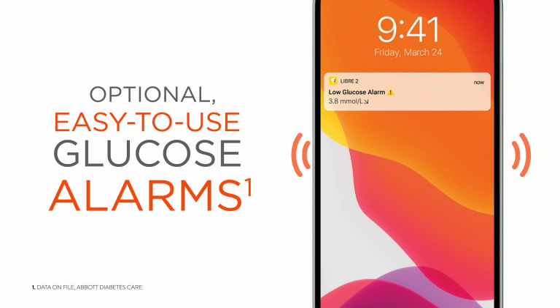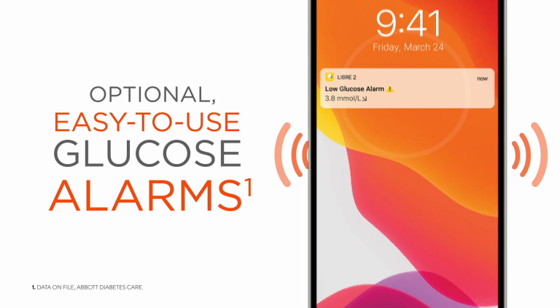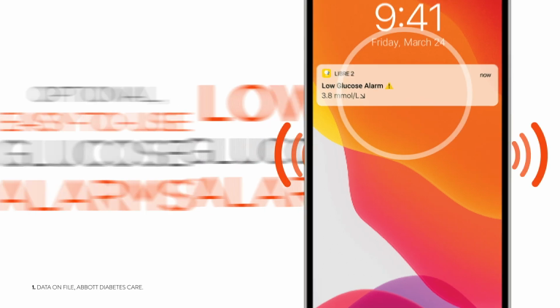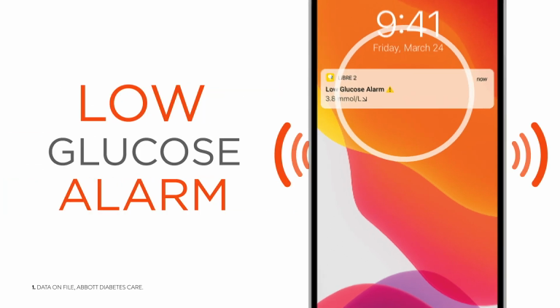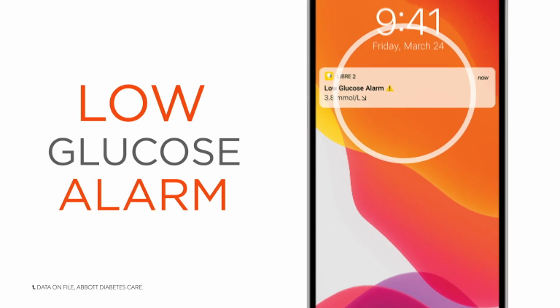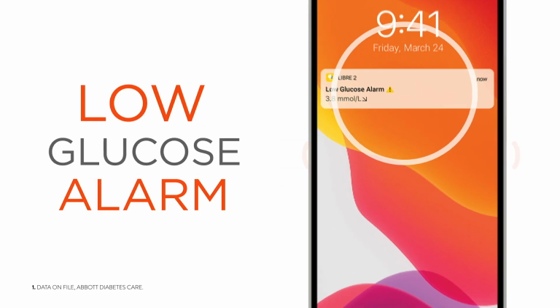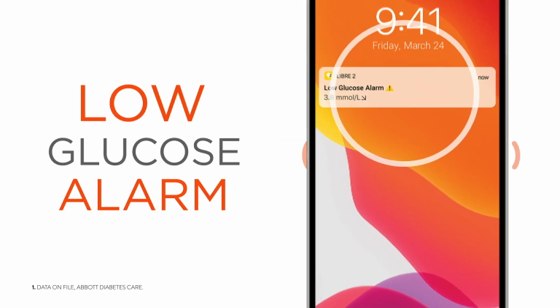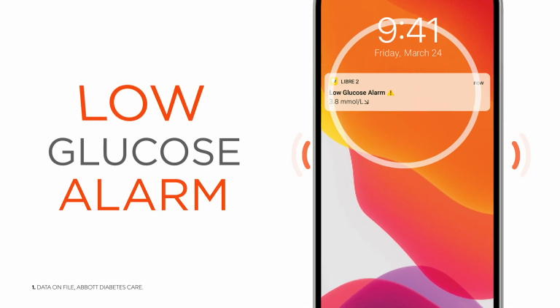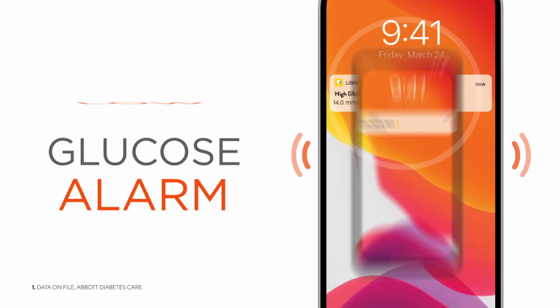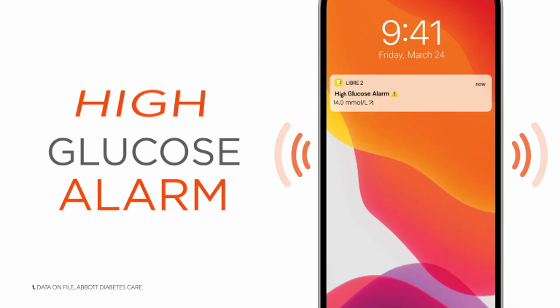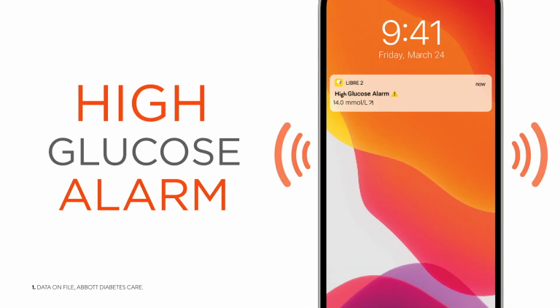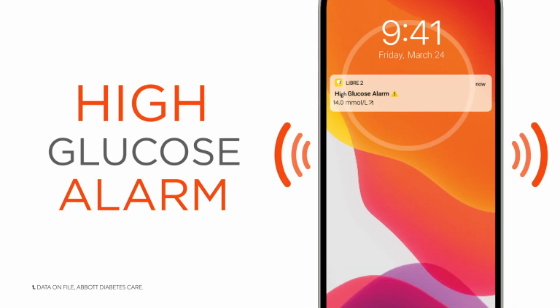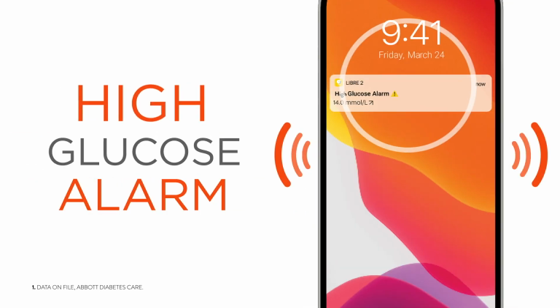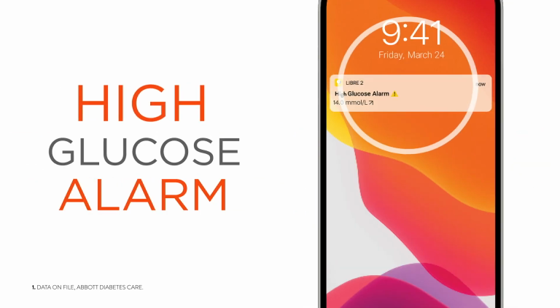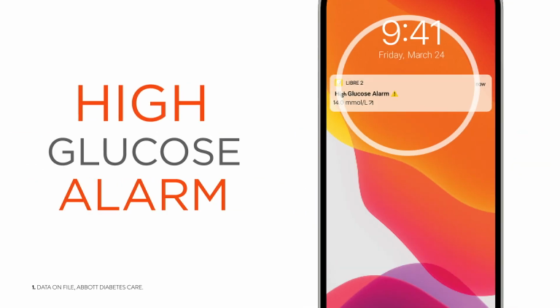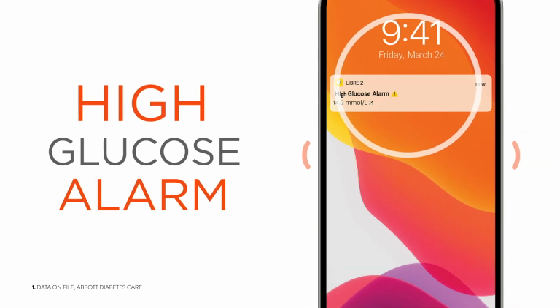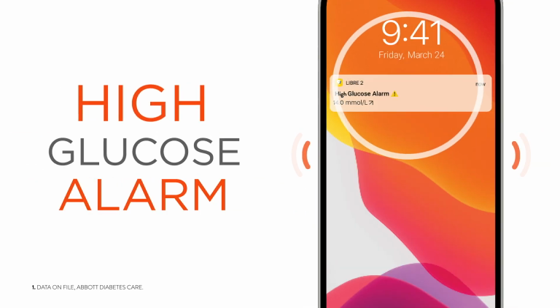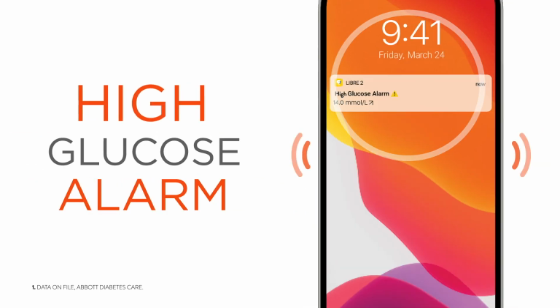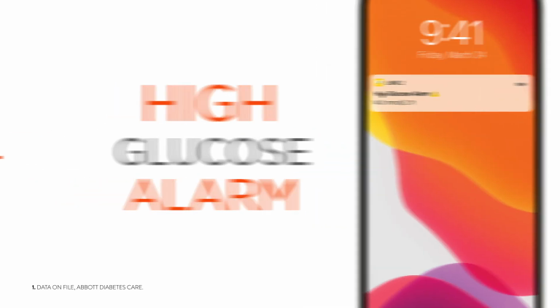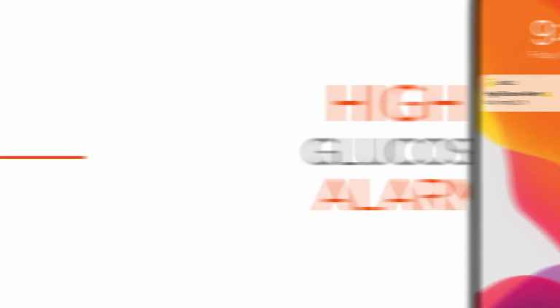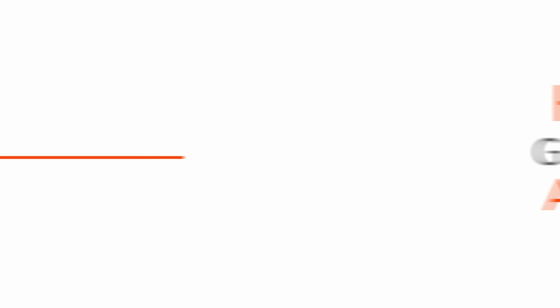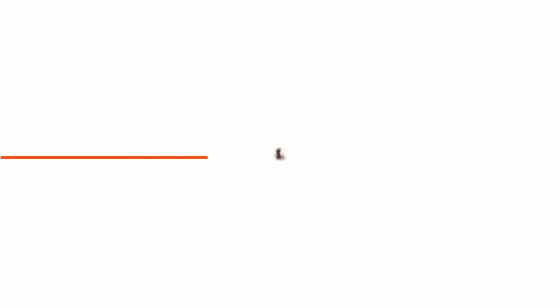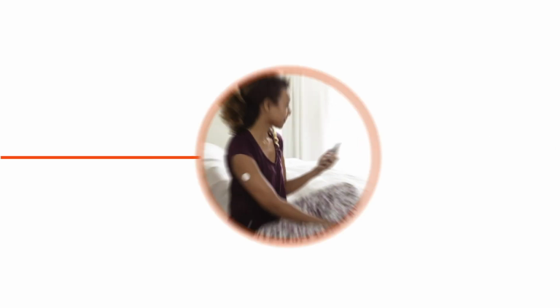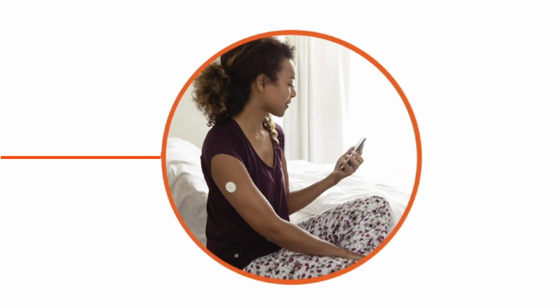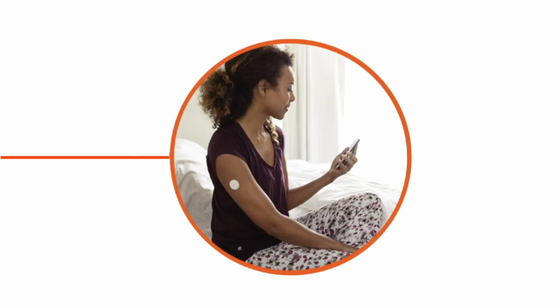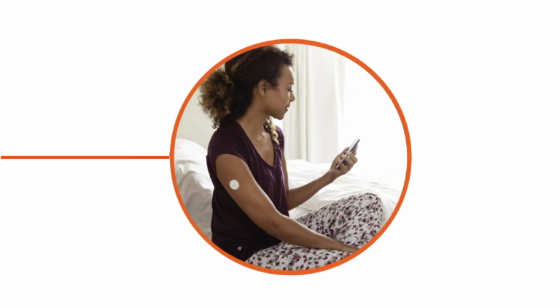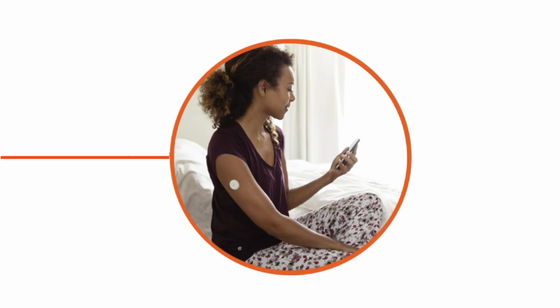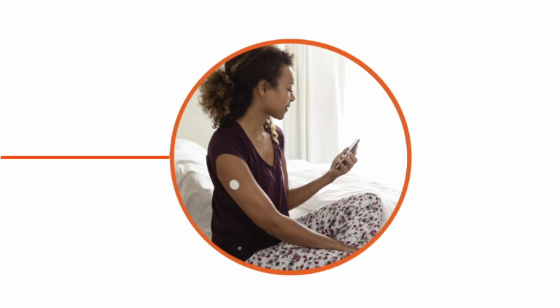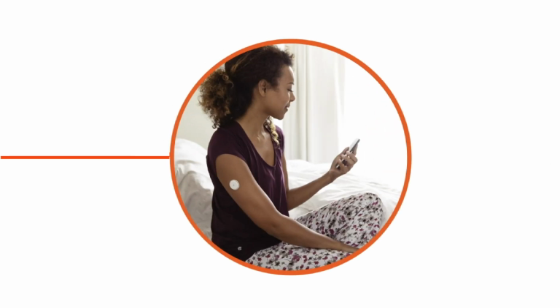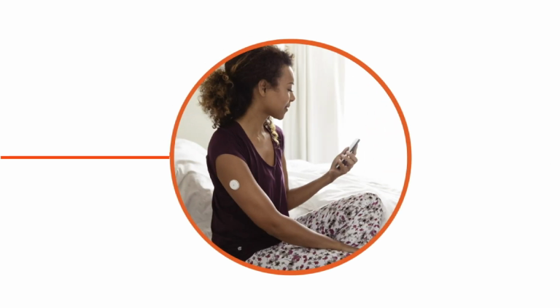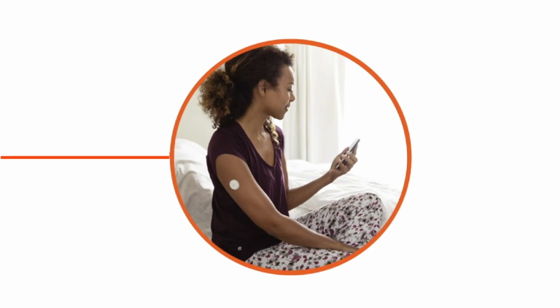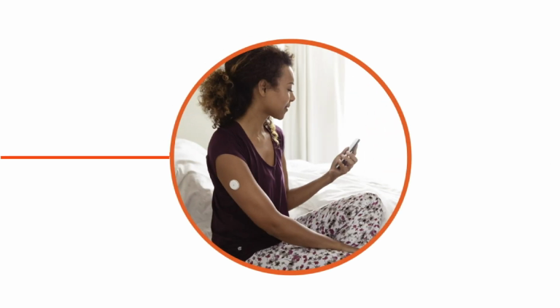The Freestyle Libre 2 system also has optional, real-time glucose alarms that tell you the minute your glucose is too low or too high, even at night. All of this in the palm of your hand.